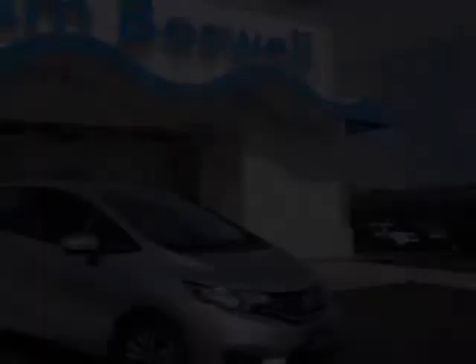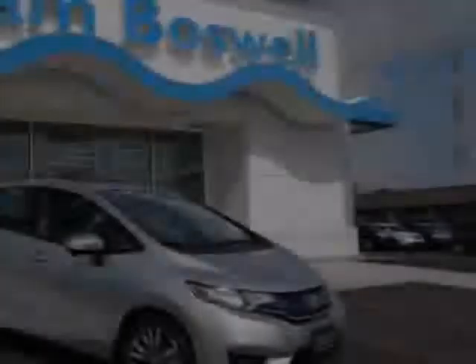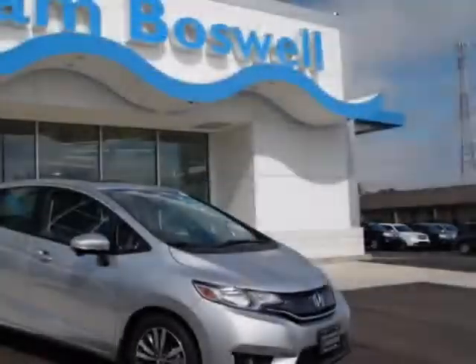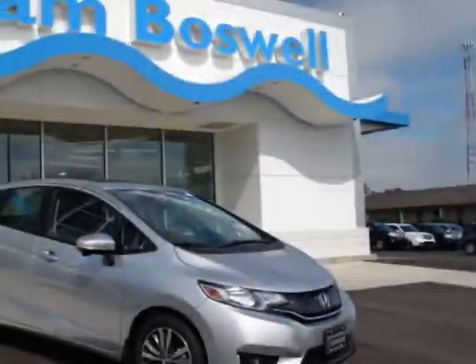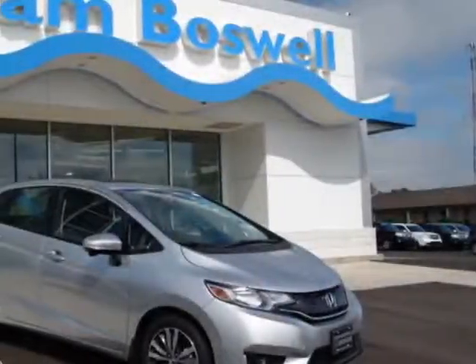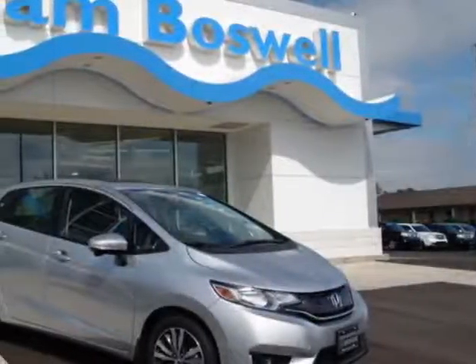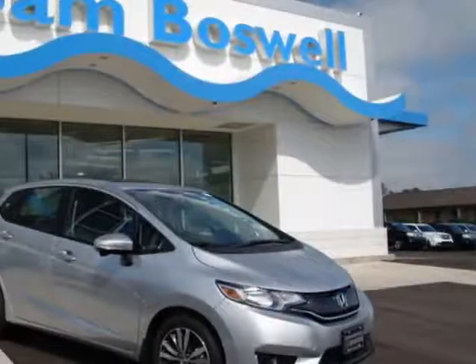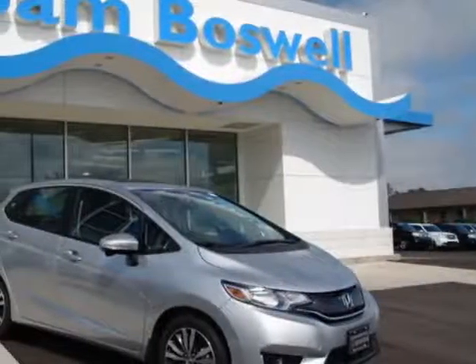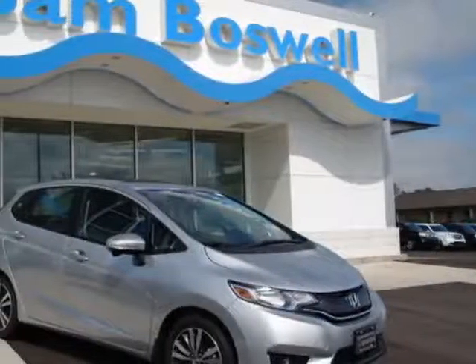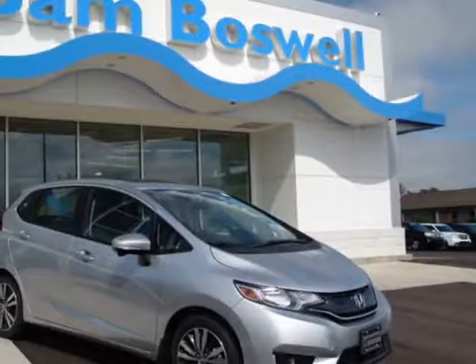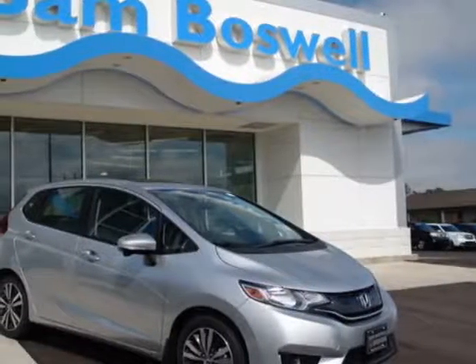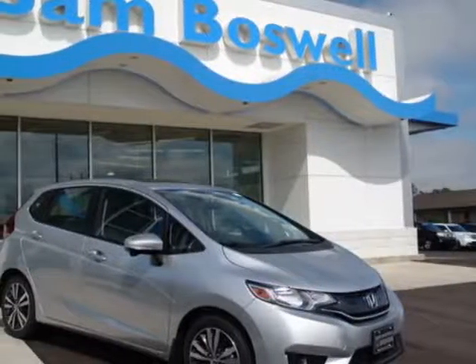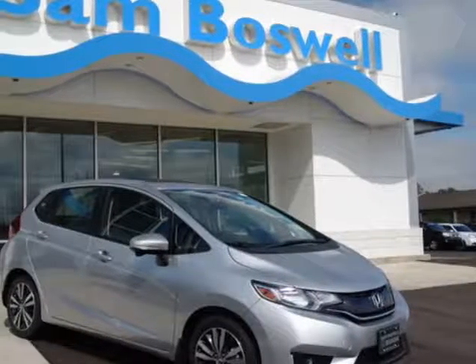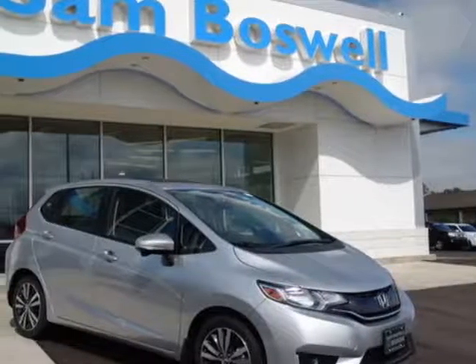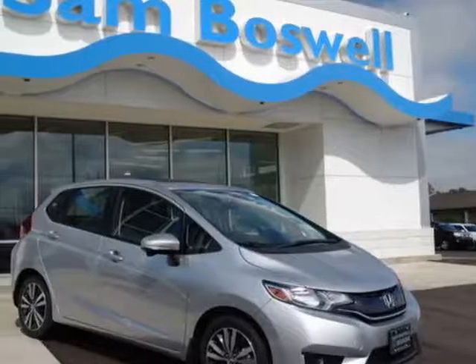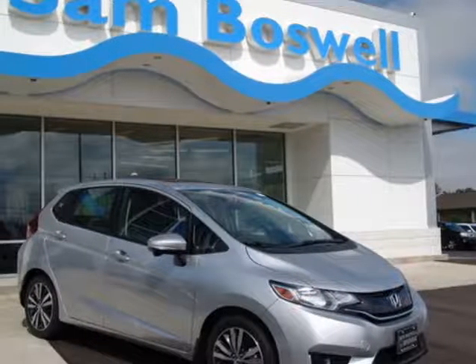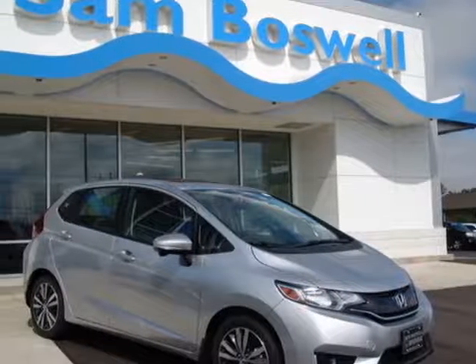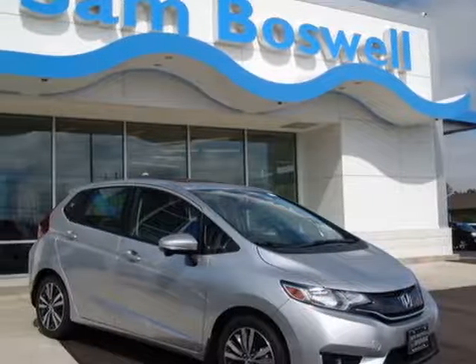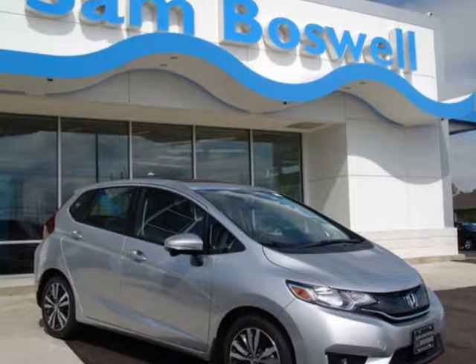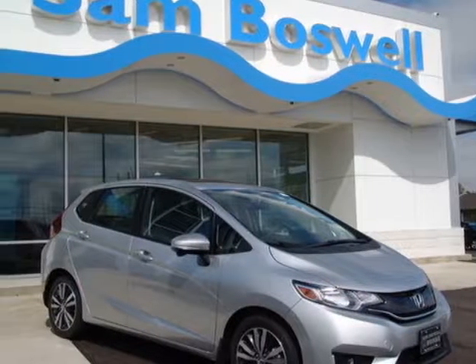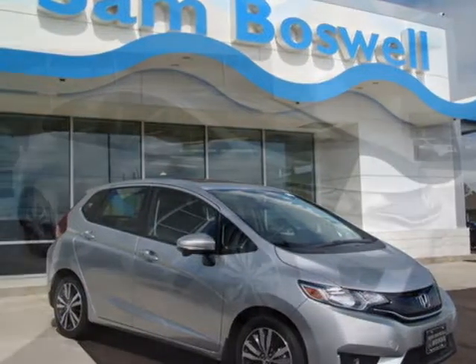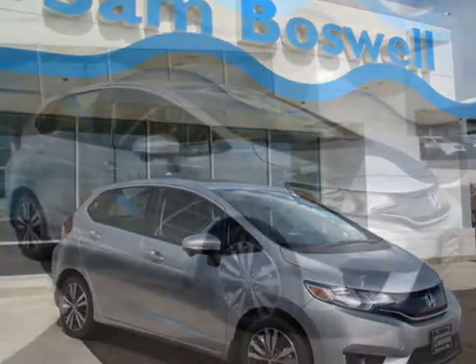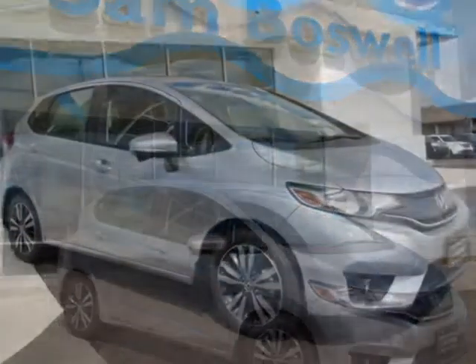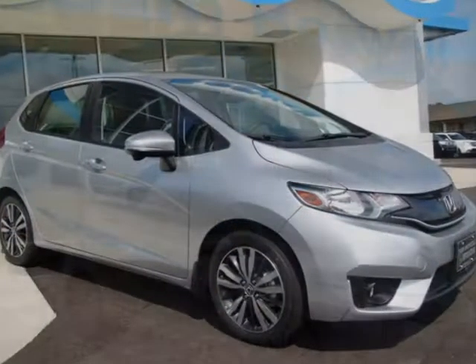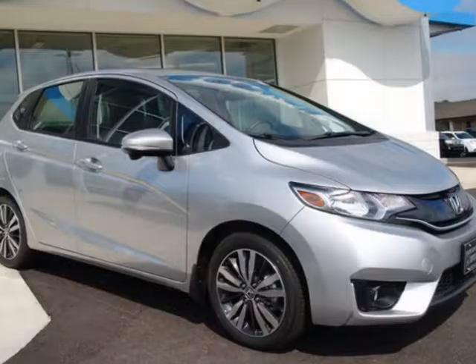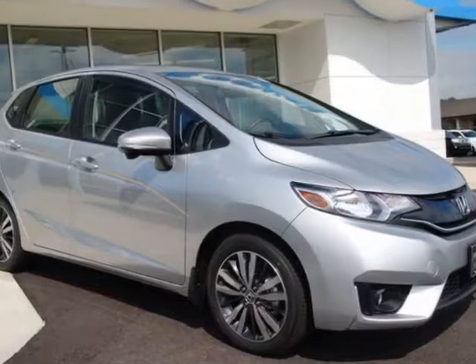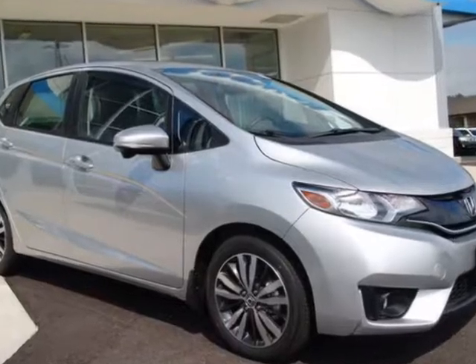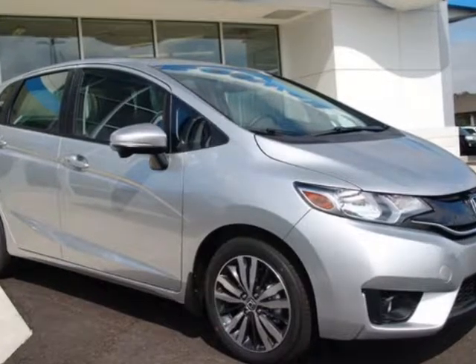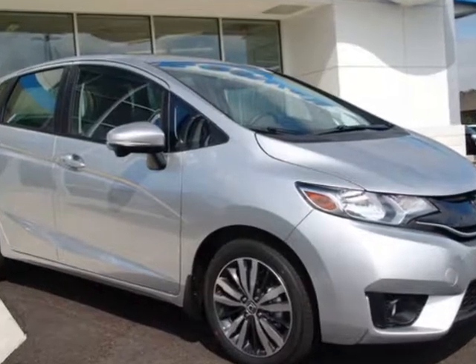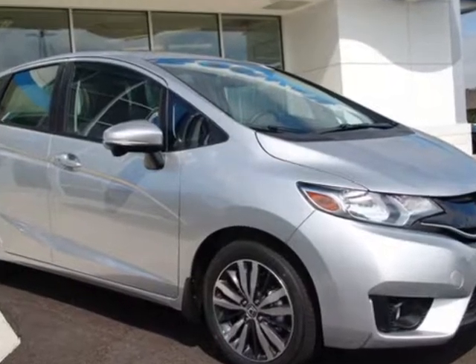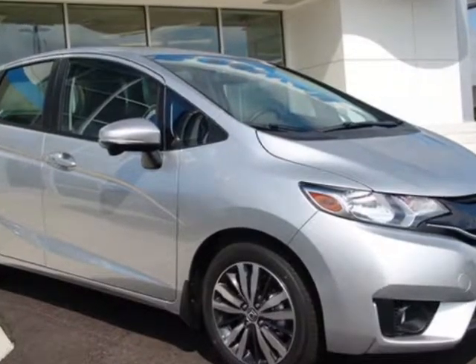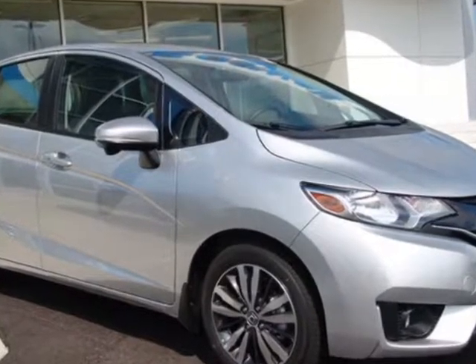Take a look at this new 2016 Honda Fit. For your protection, this vehicle has a full factory warranty.